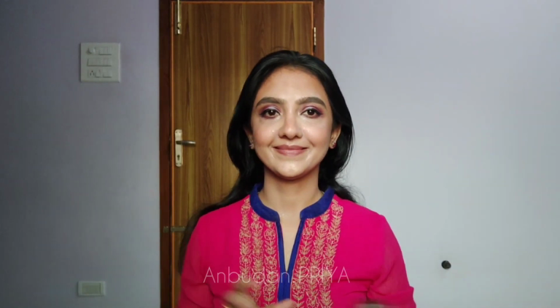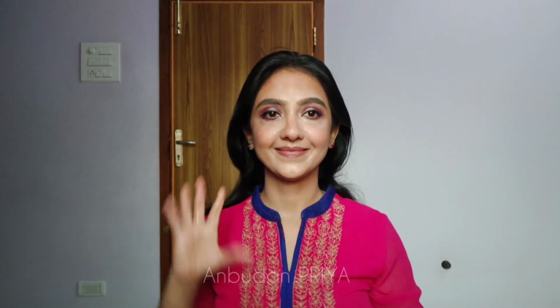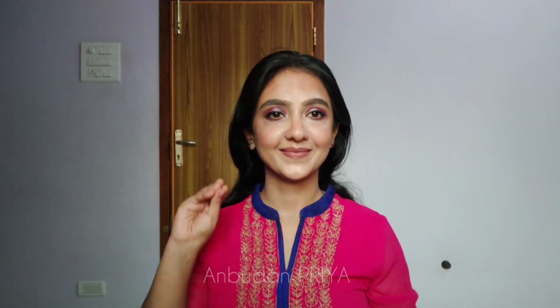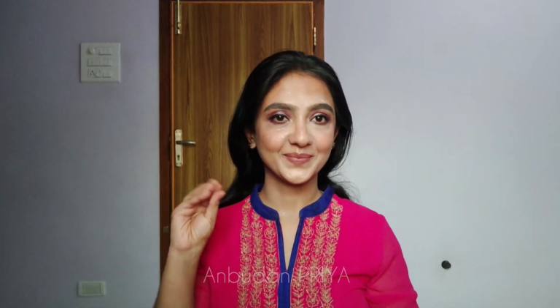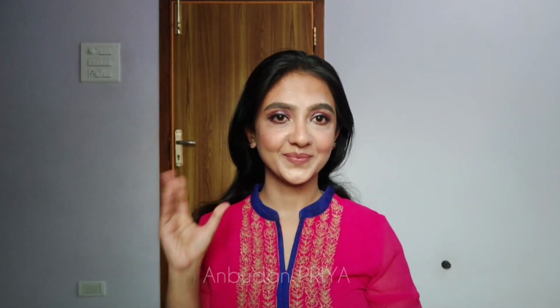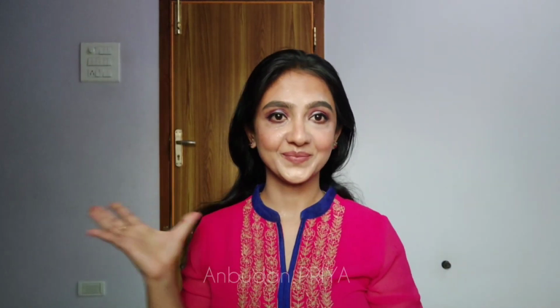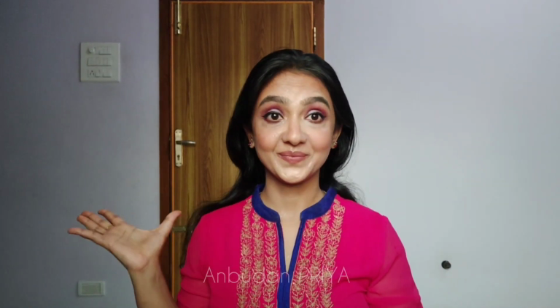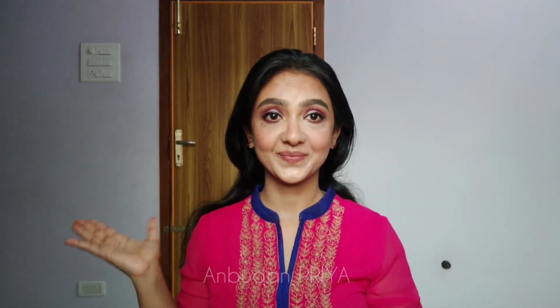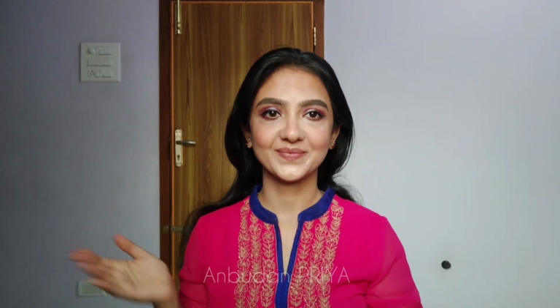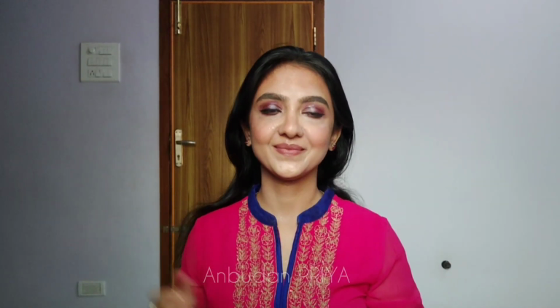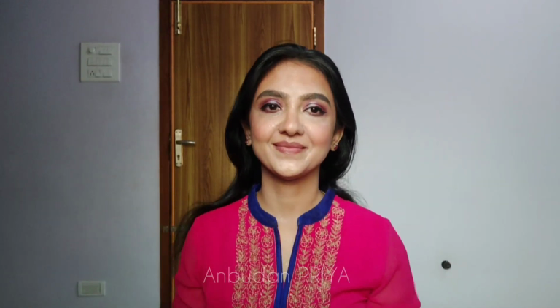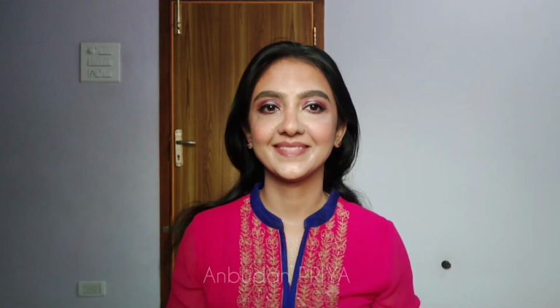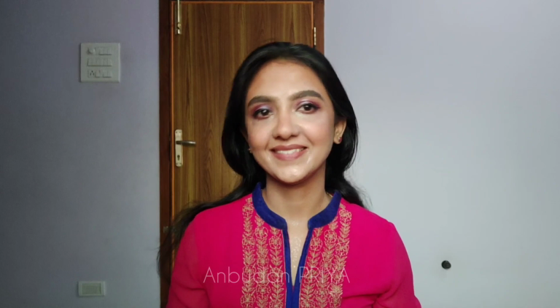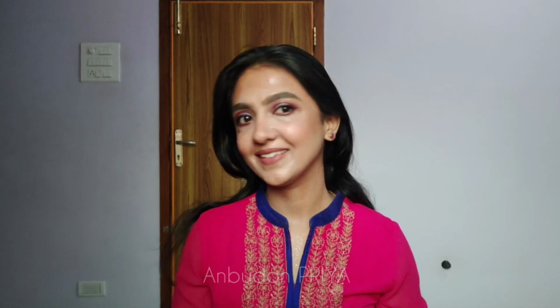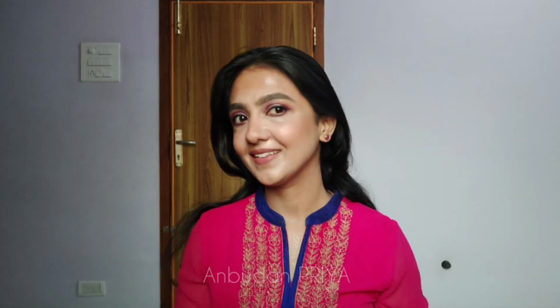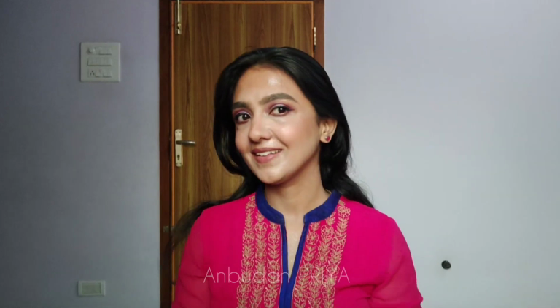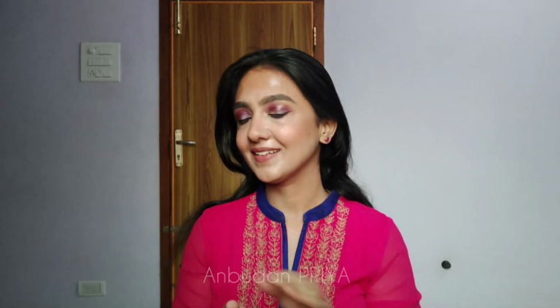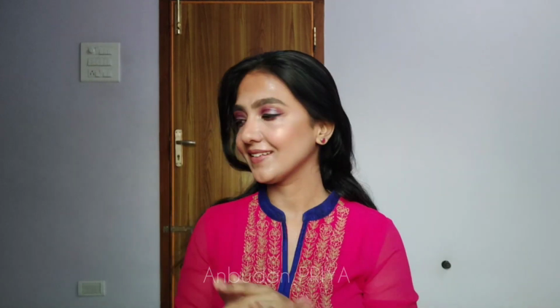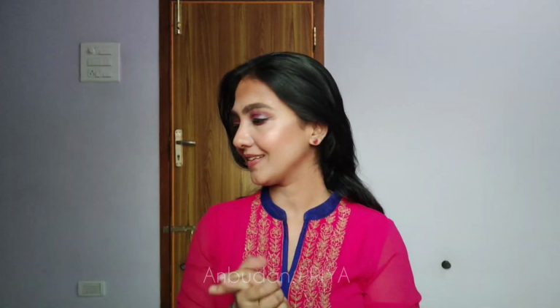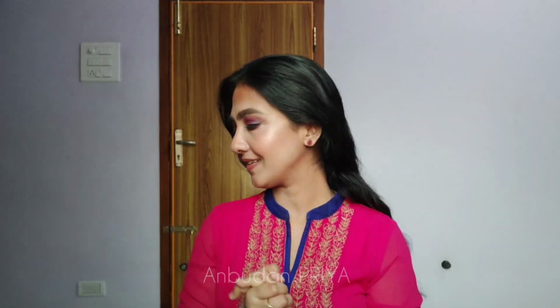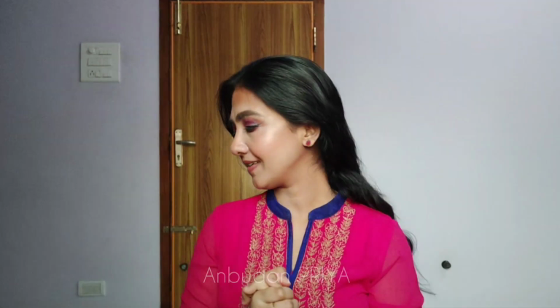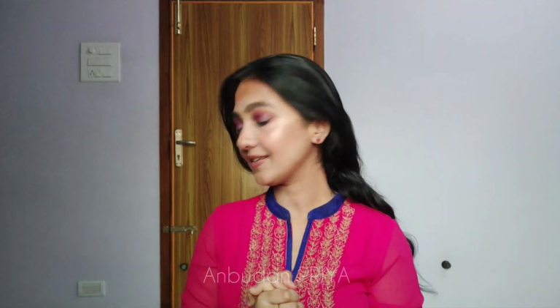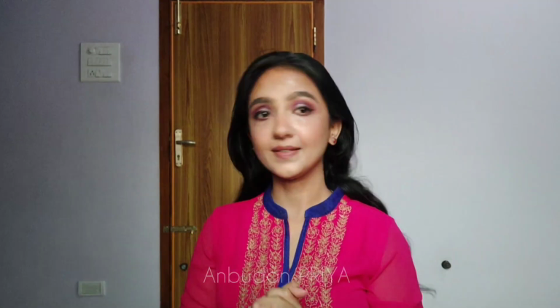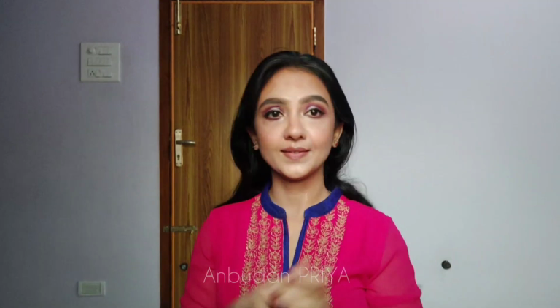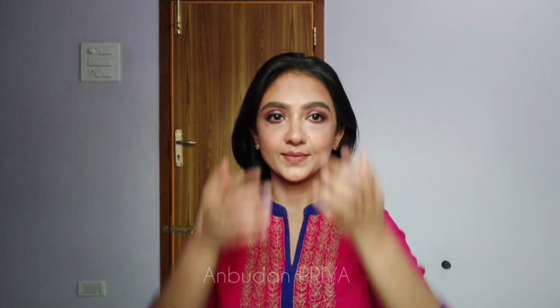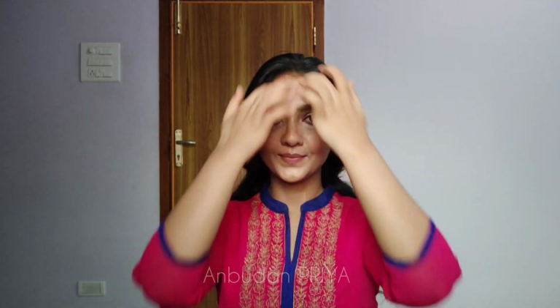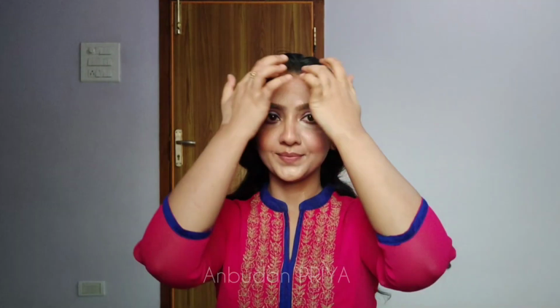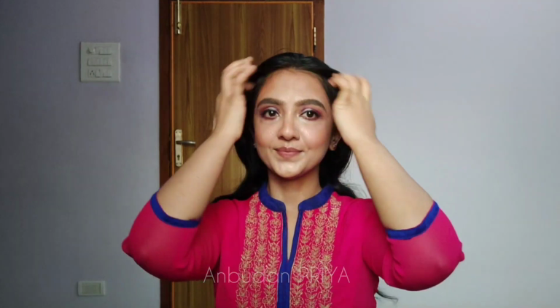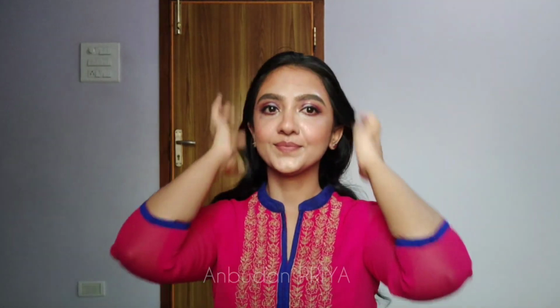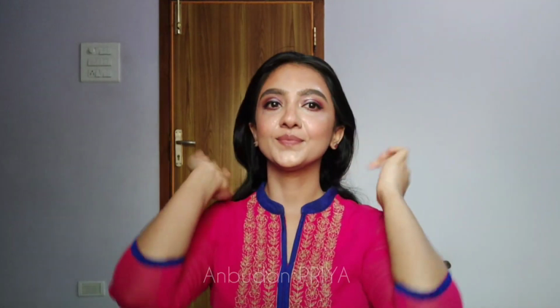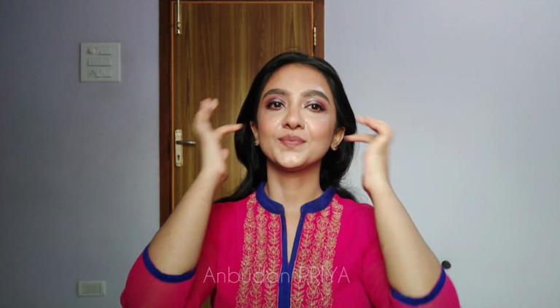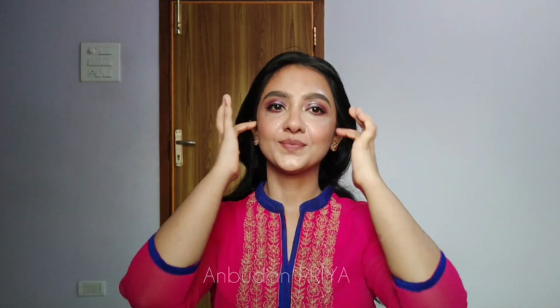If you really like this video, give it a thumbs up and share it with your friends. Do subscribe to my channel — thank you so much for watching.